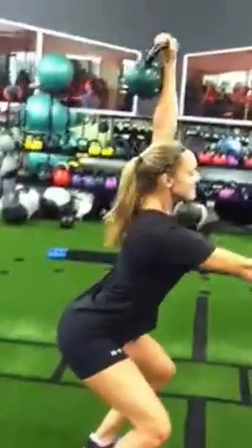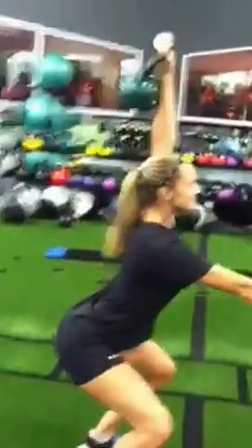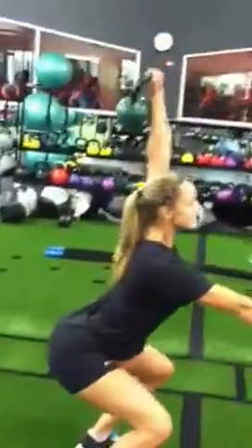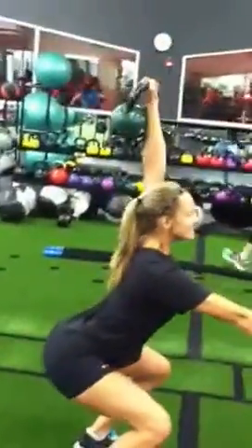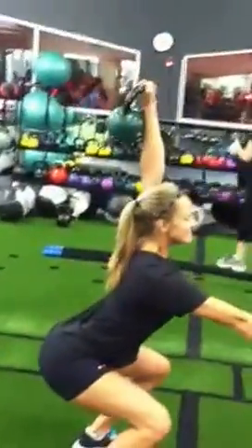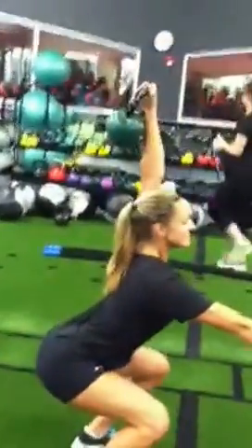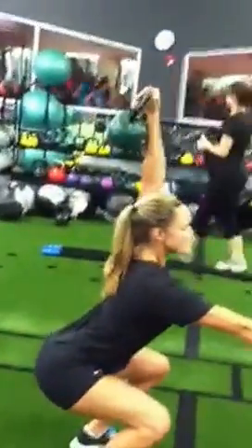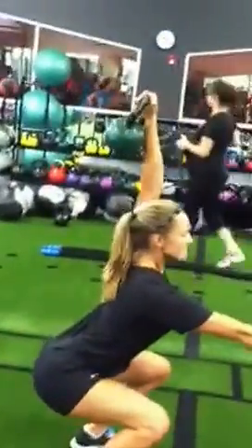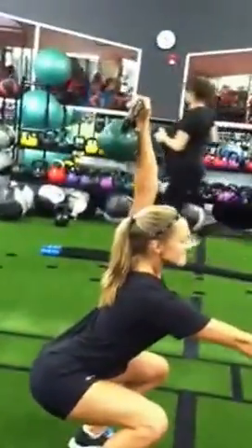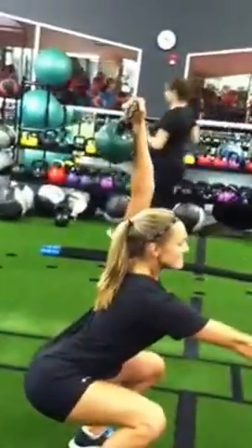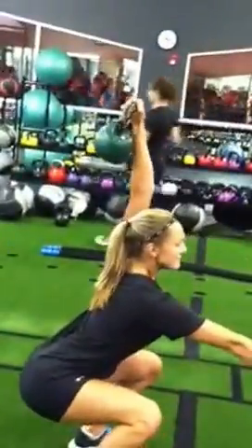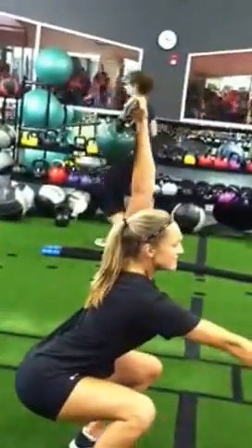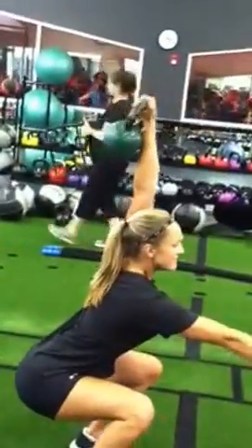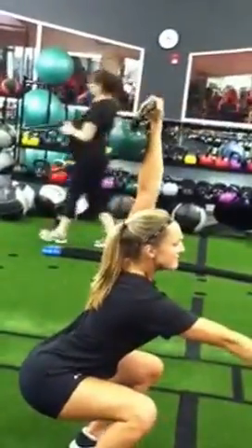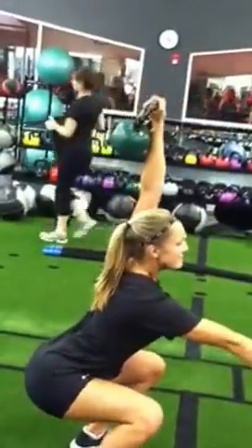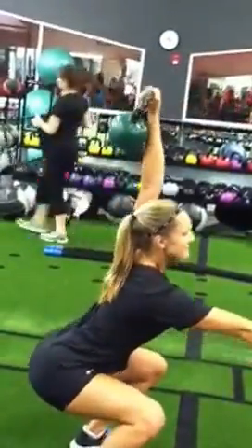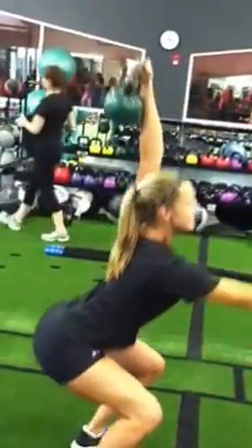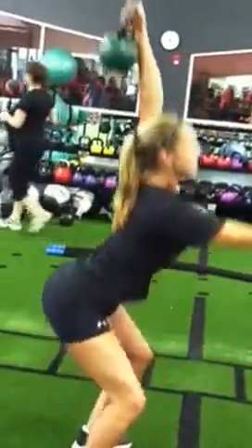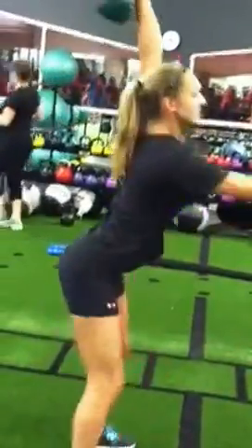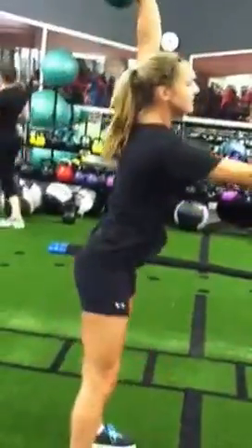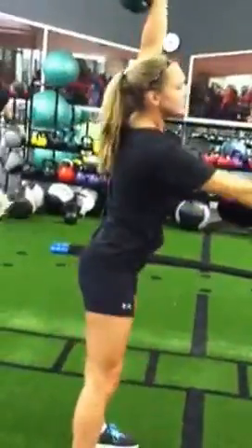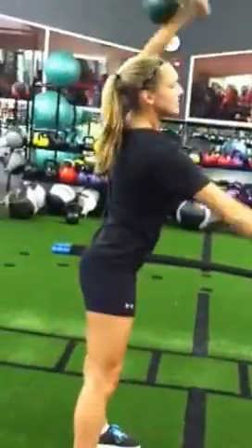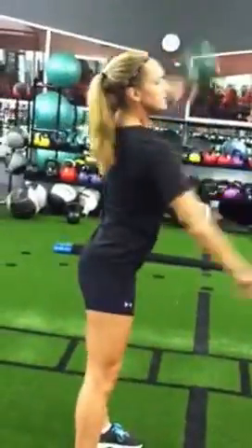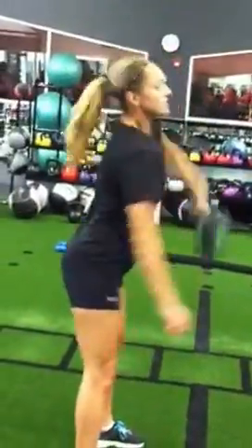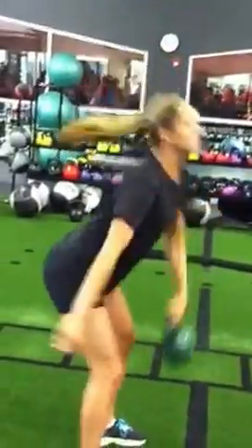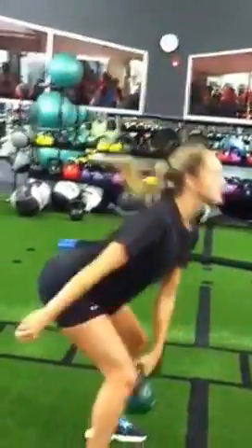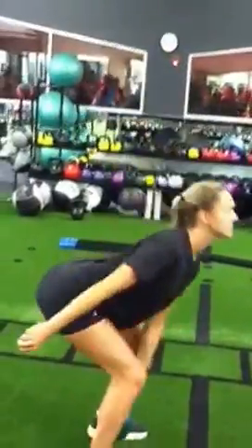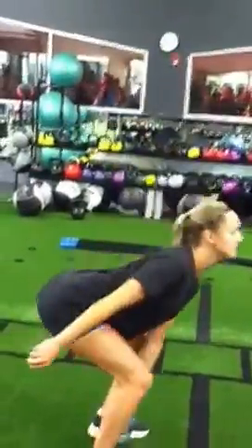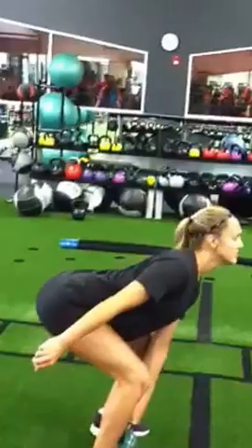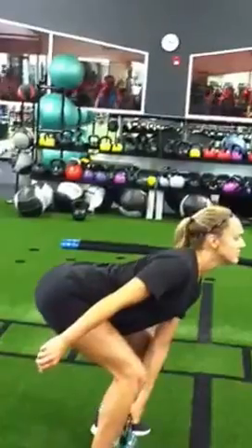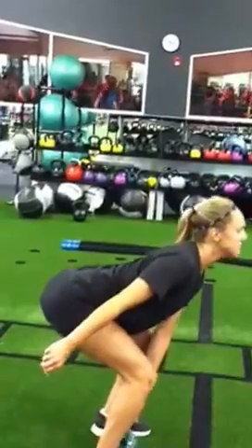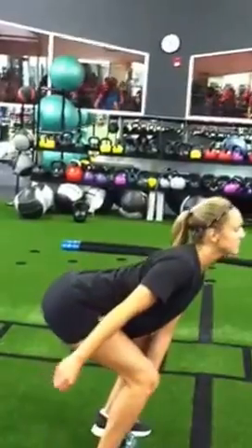That's it. Fight. Reach. Feel yourself sitting in the hold.